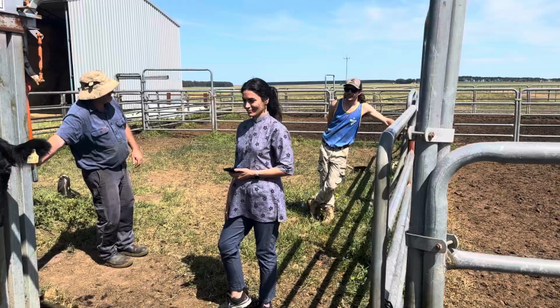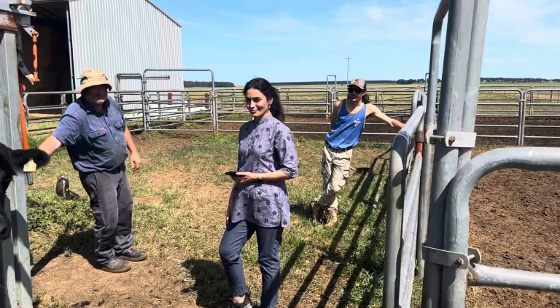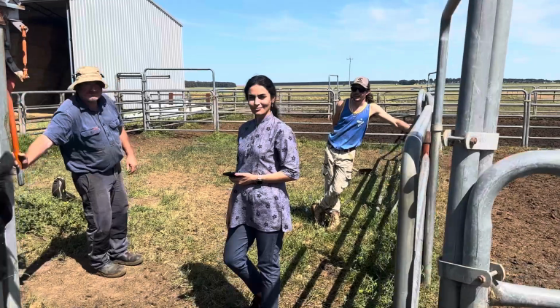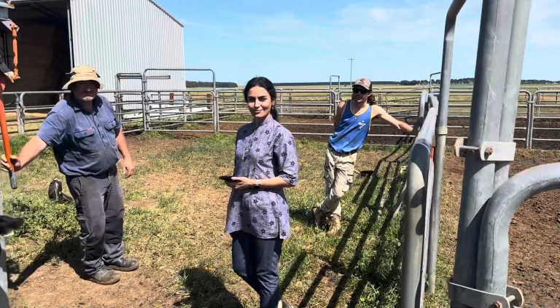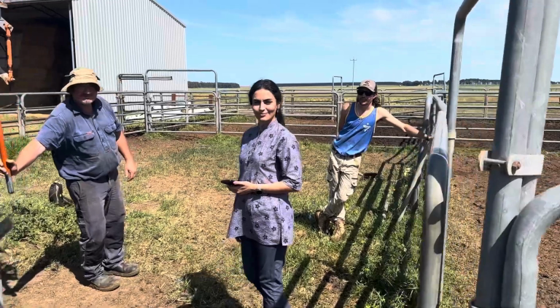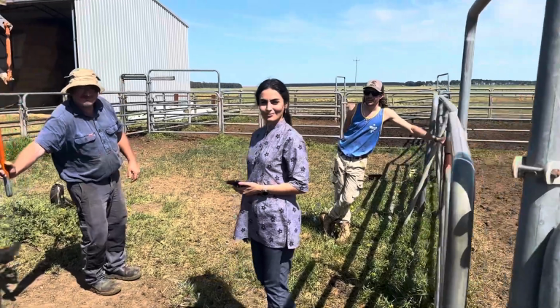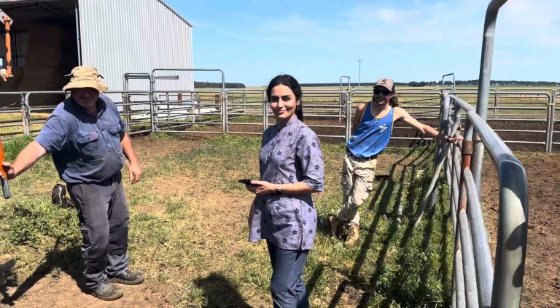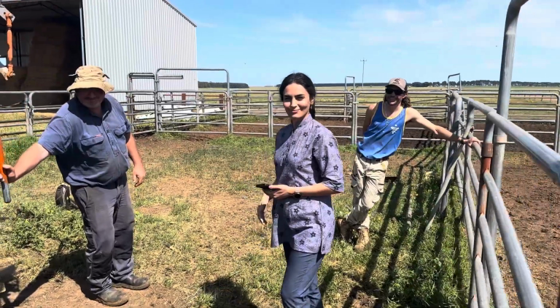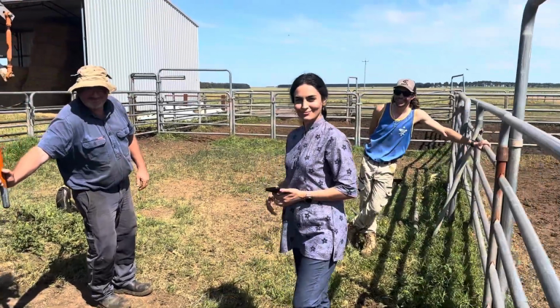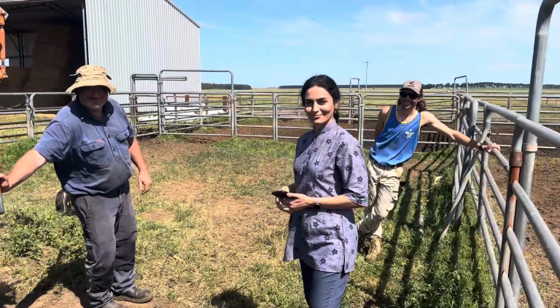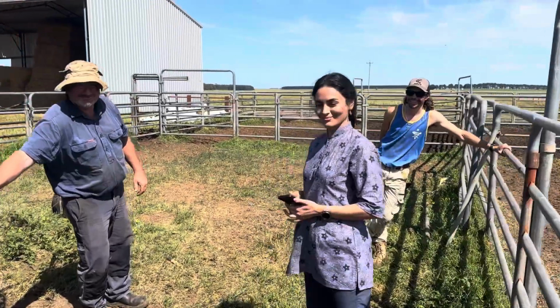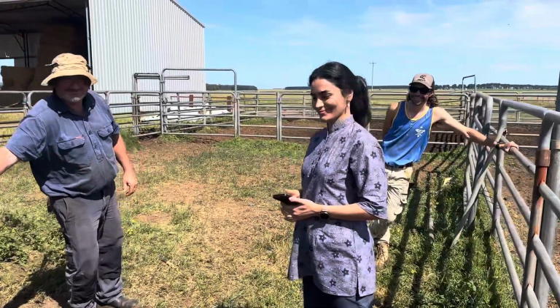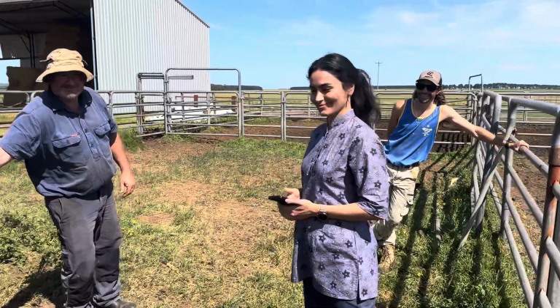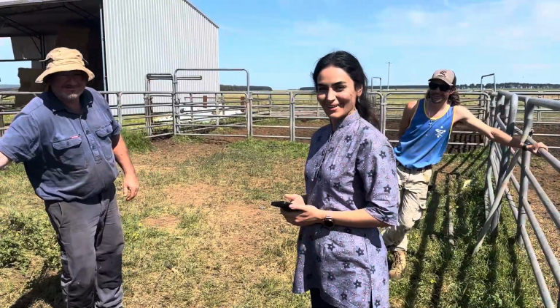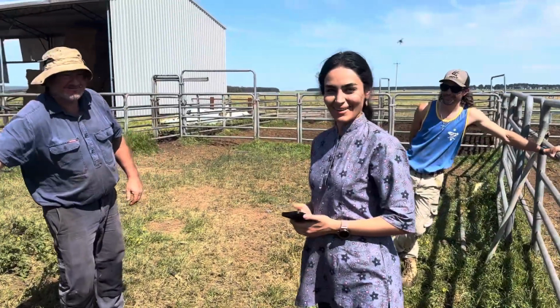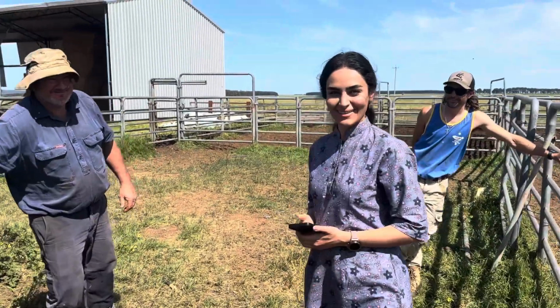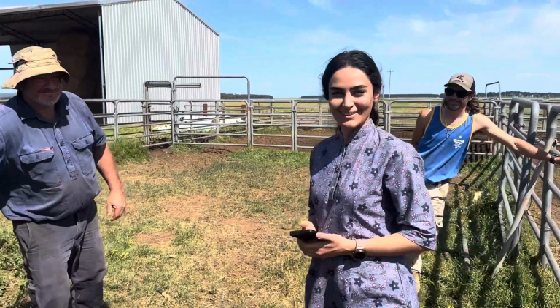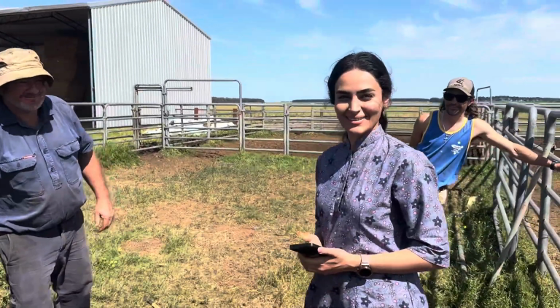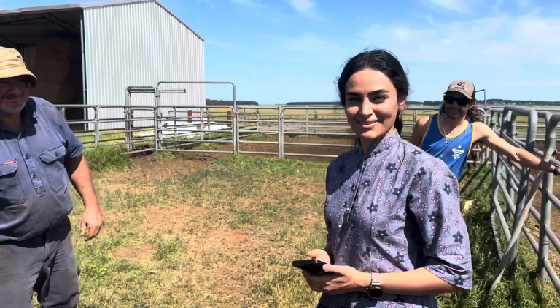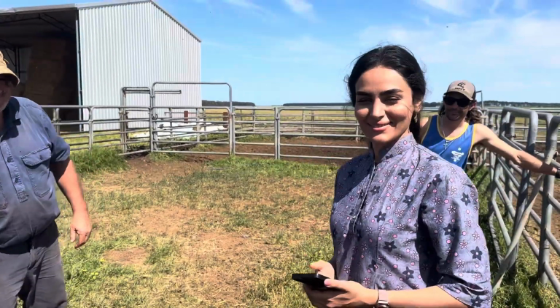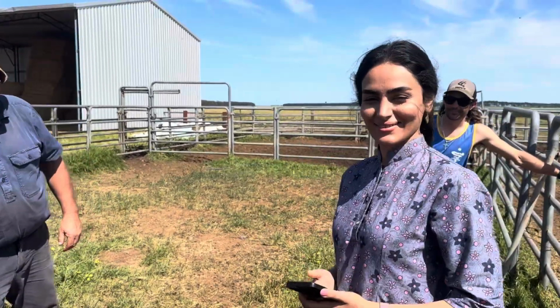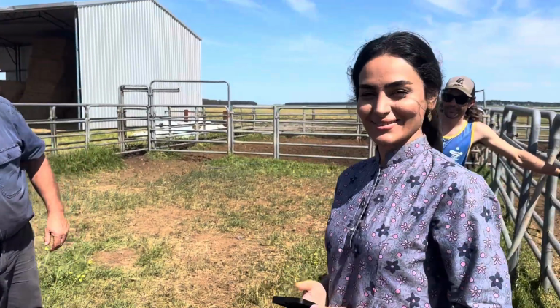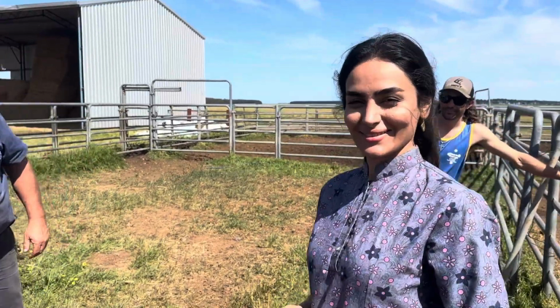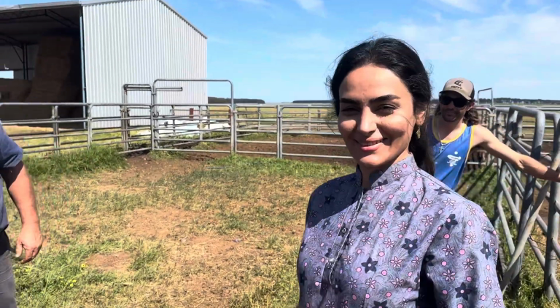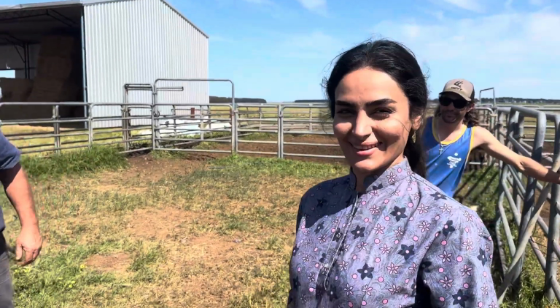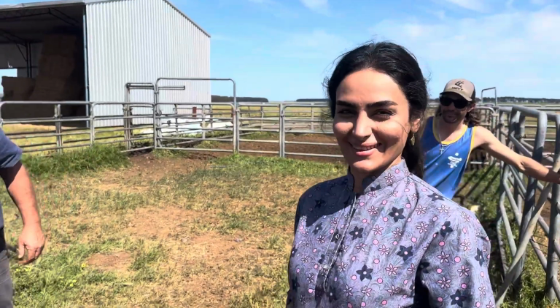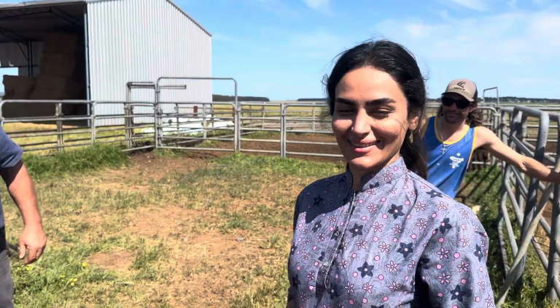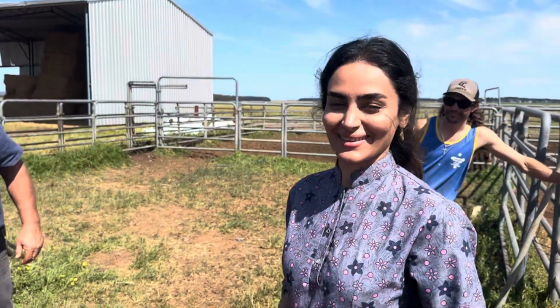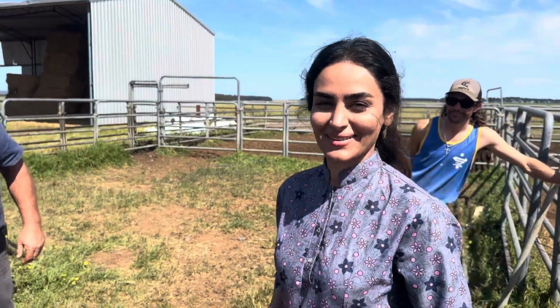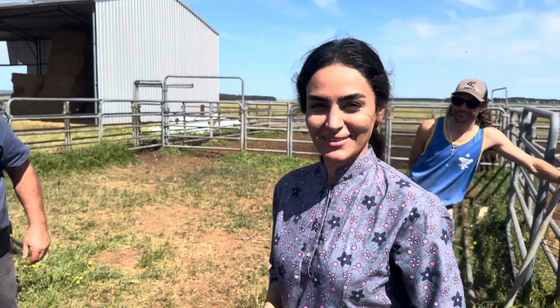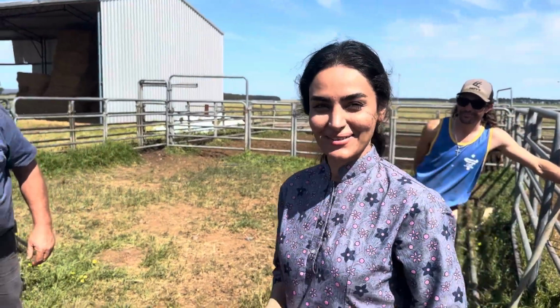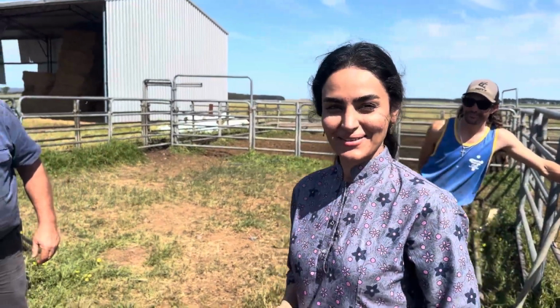Hey Tom. How you going? Hey Zara. Zara's a veterinarian from Iran. She ran all the way here.